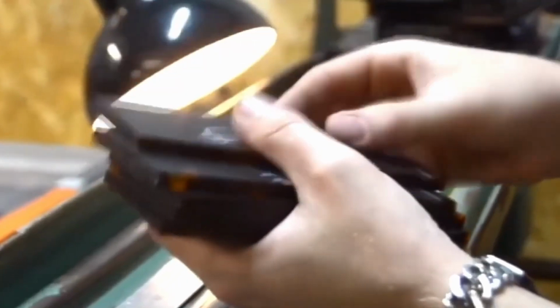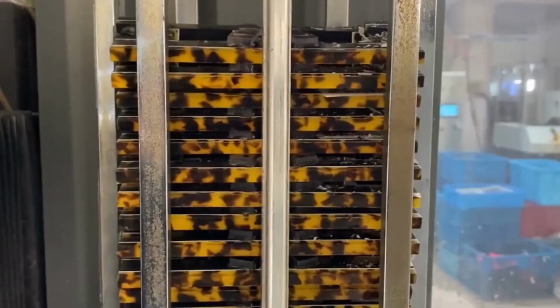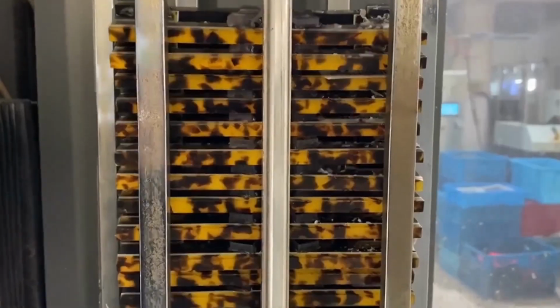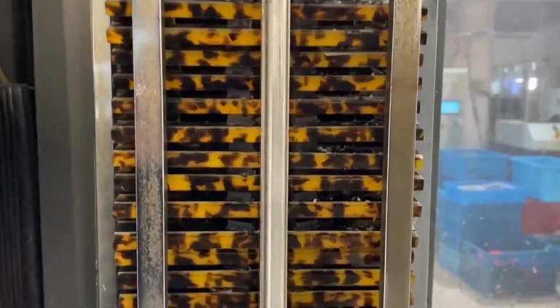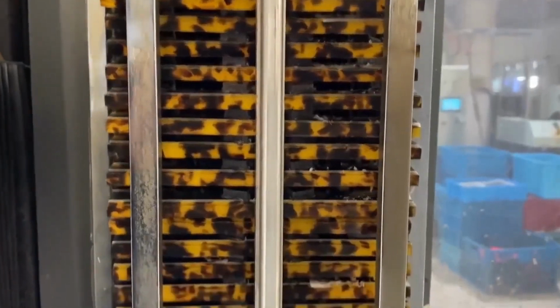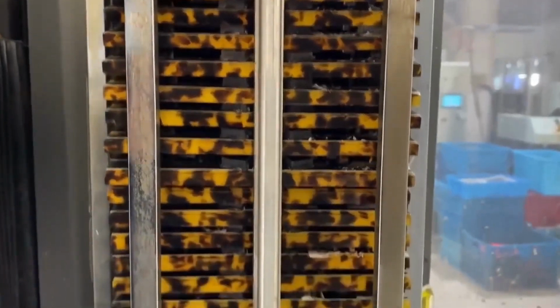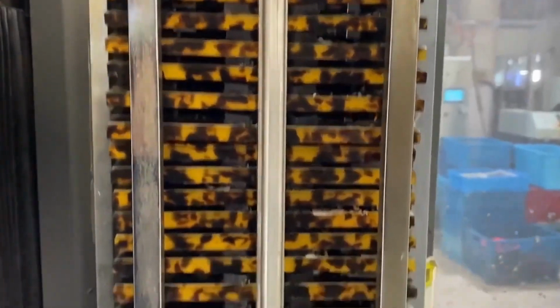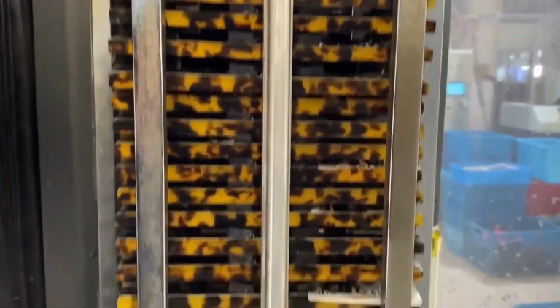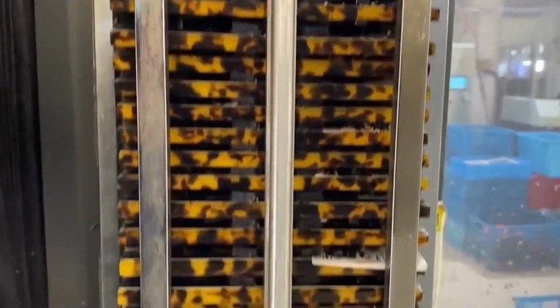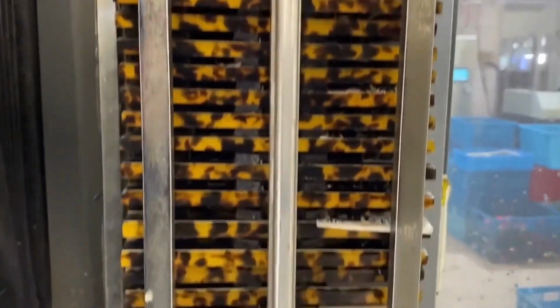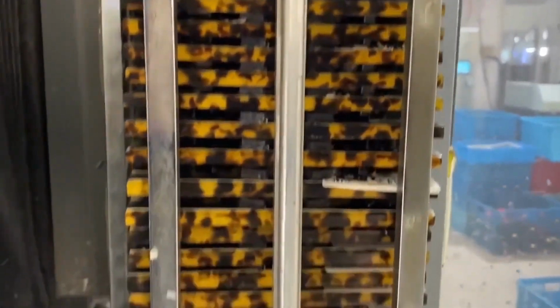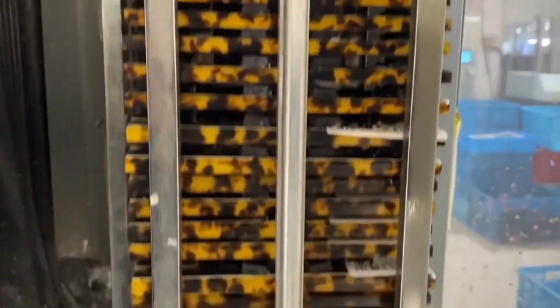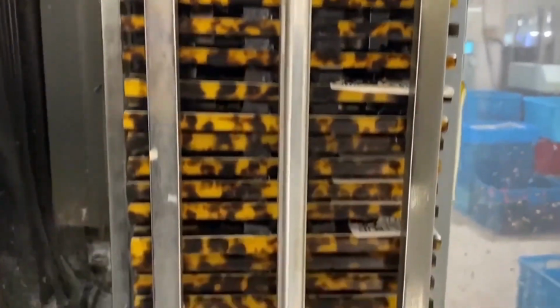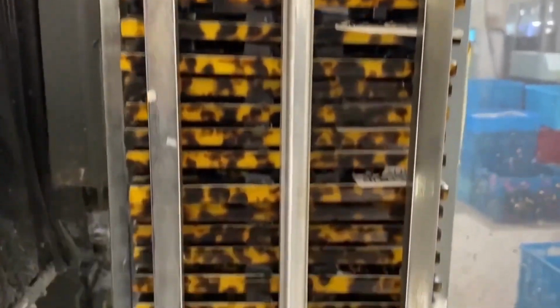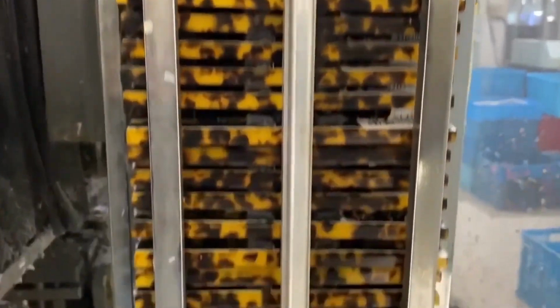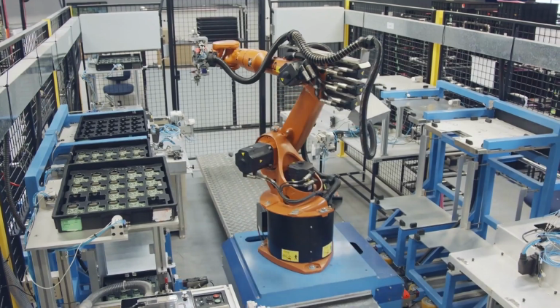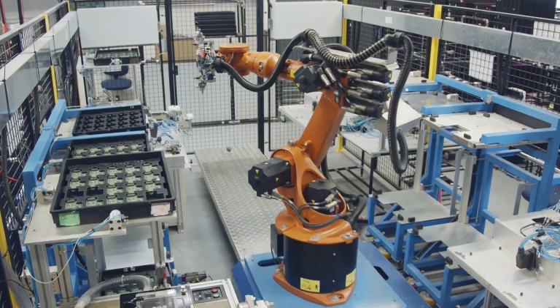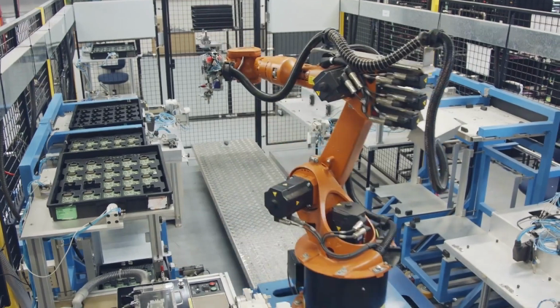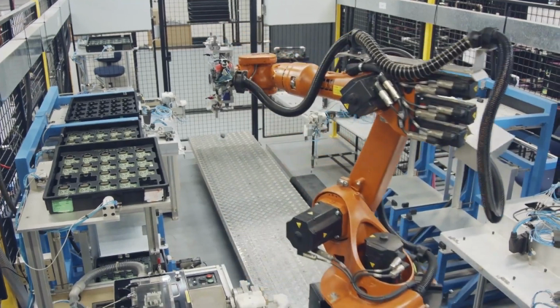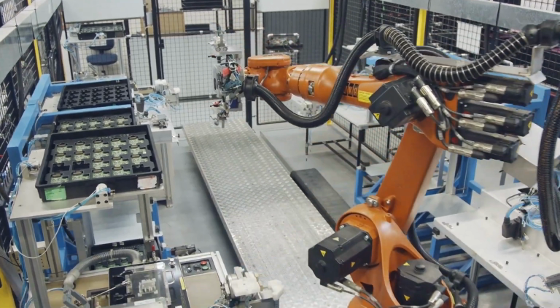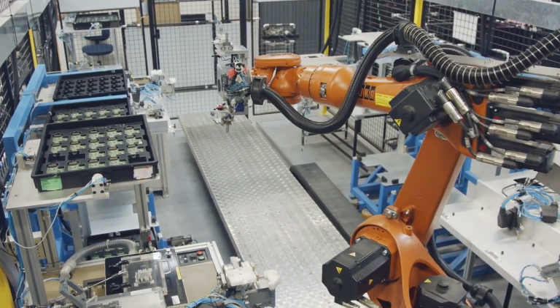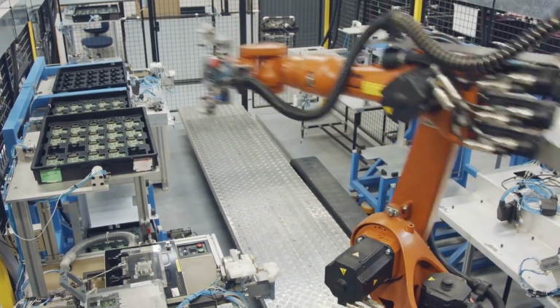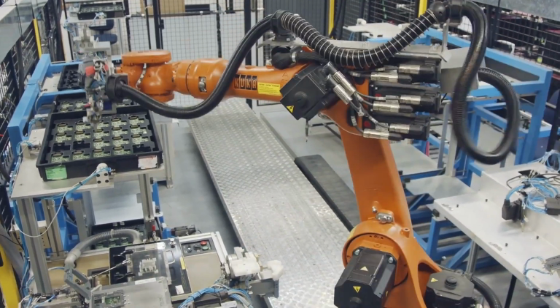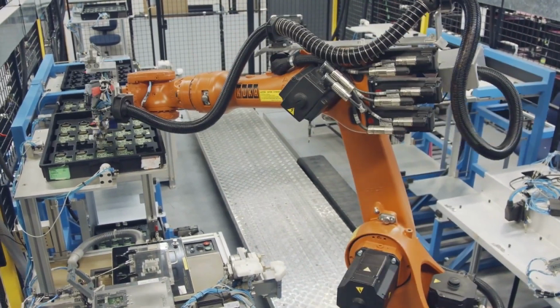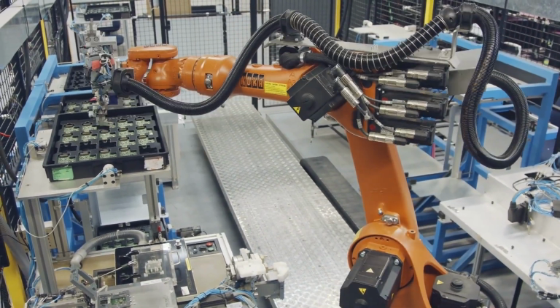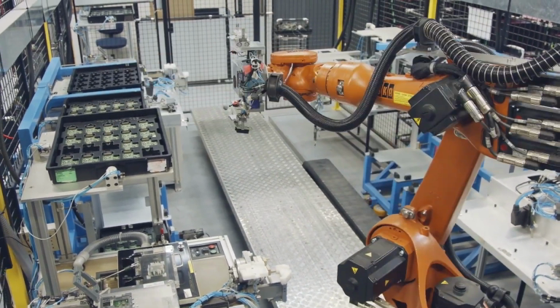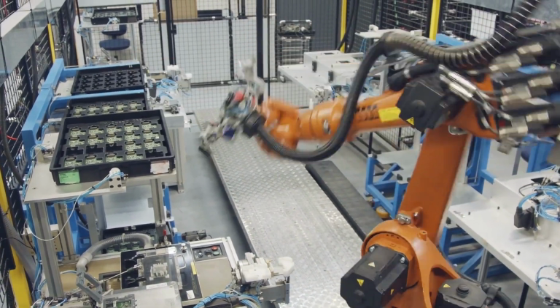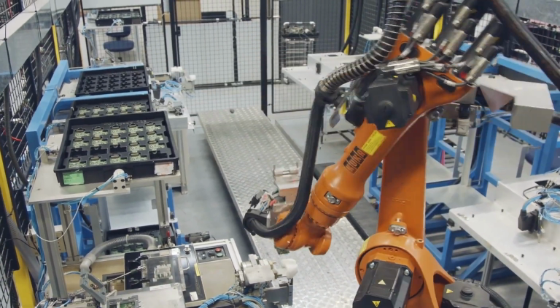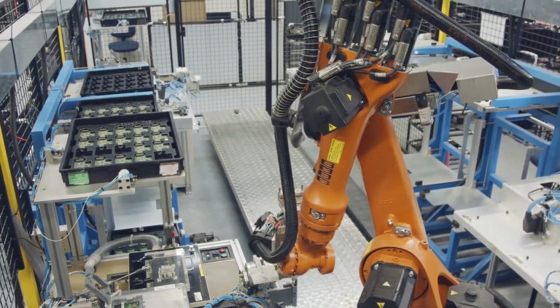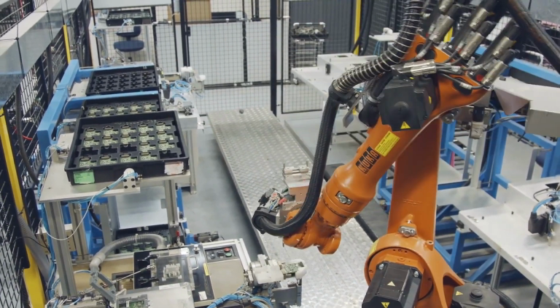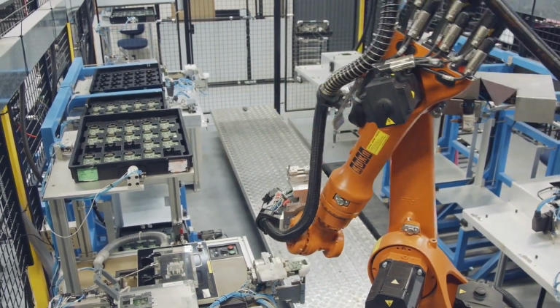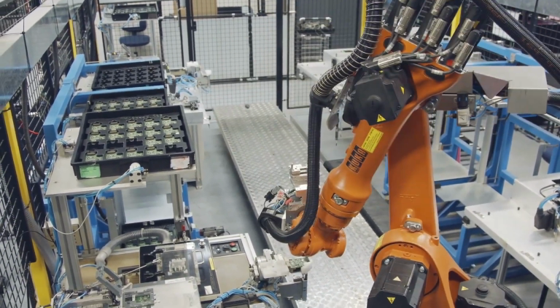This isn't just industrial production — it's craftsmanship redefined through code and precision machining.